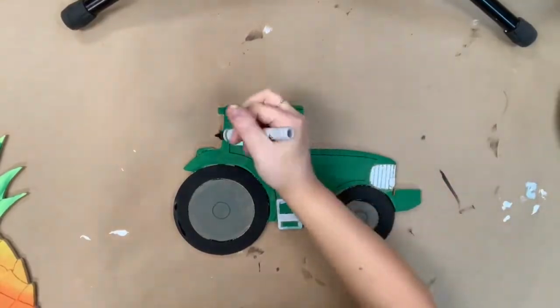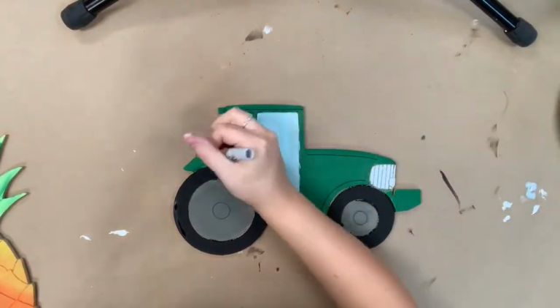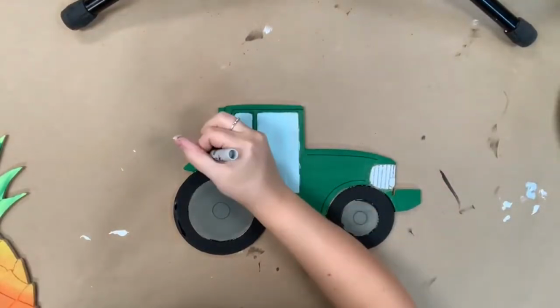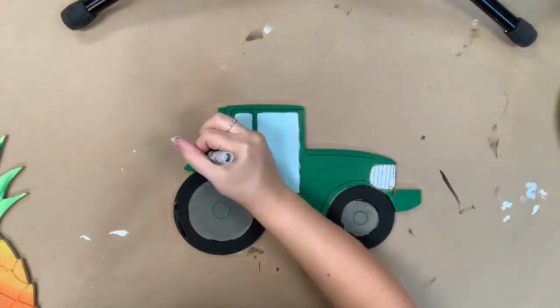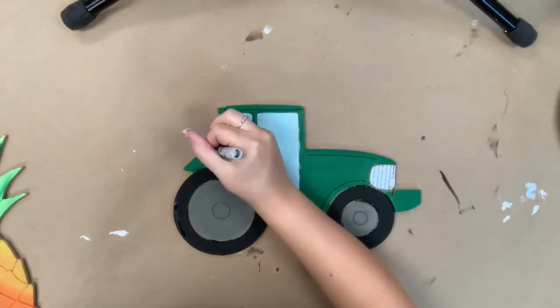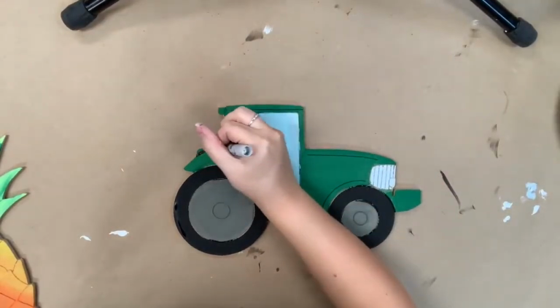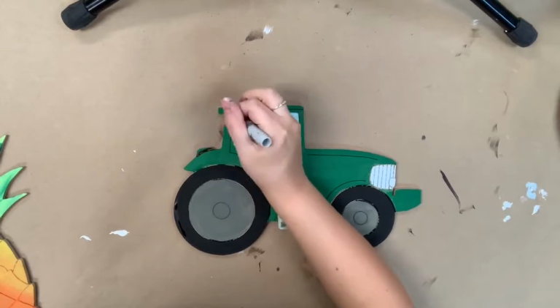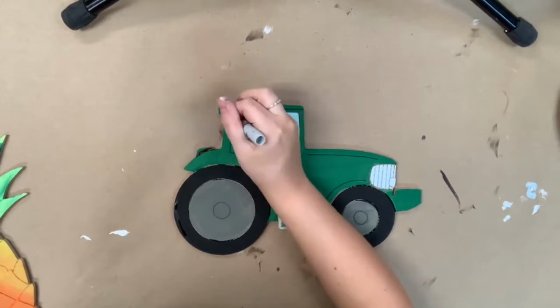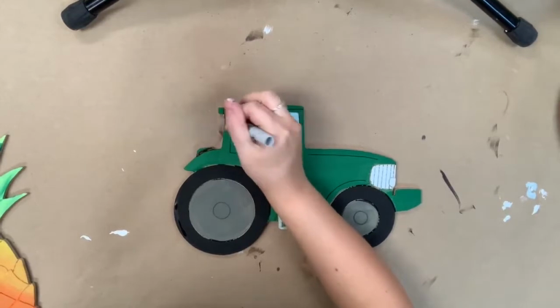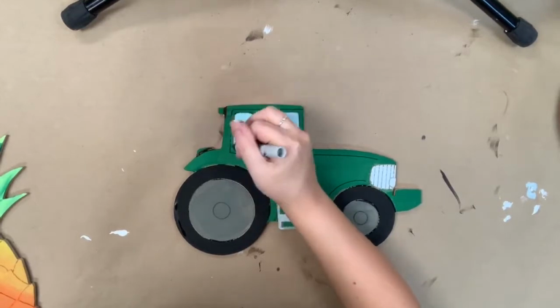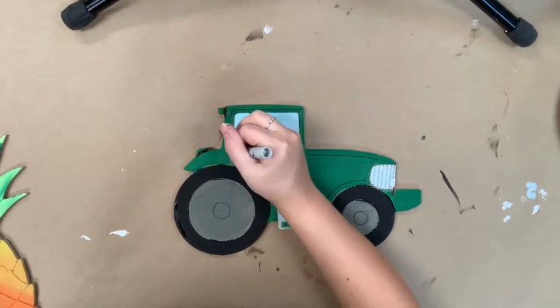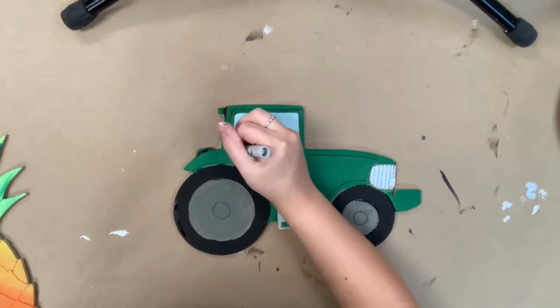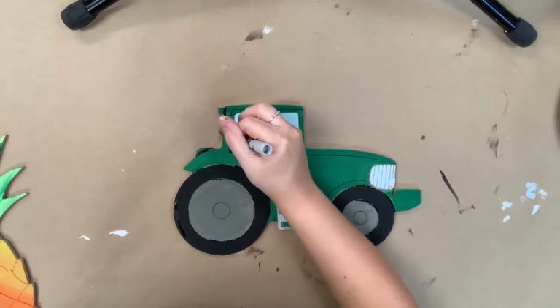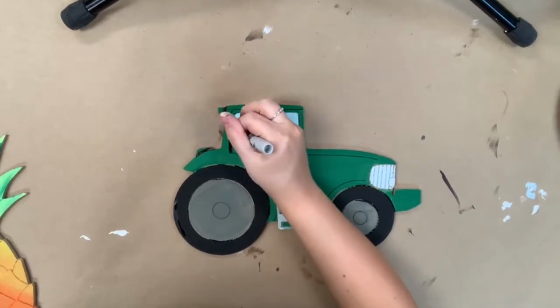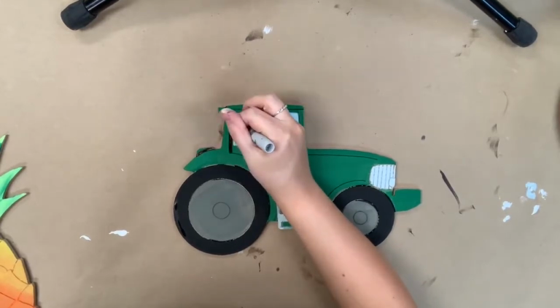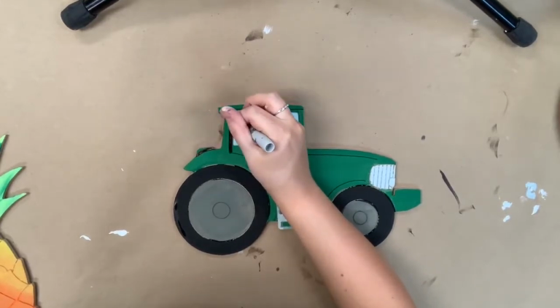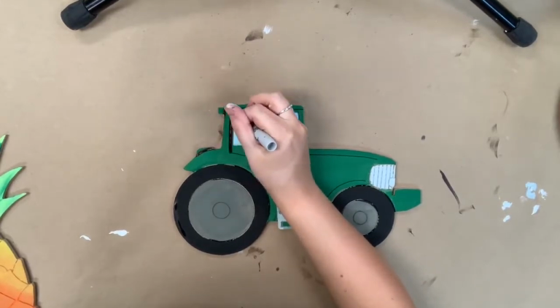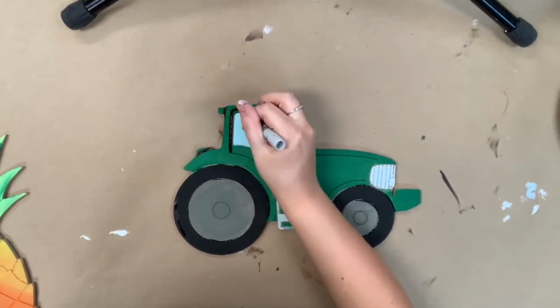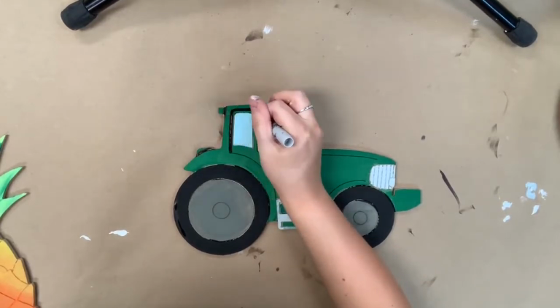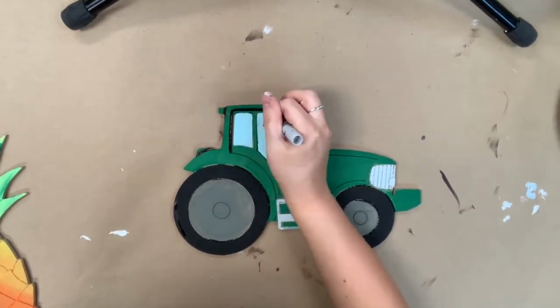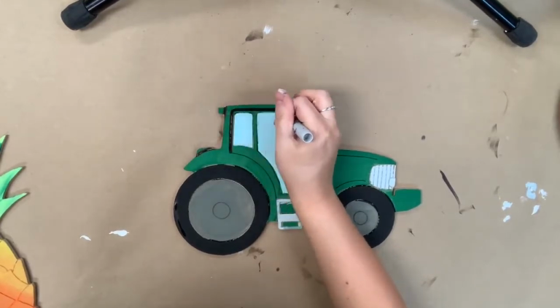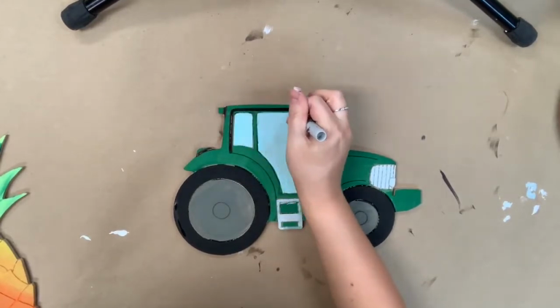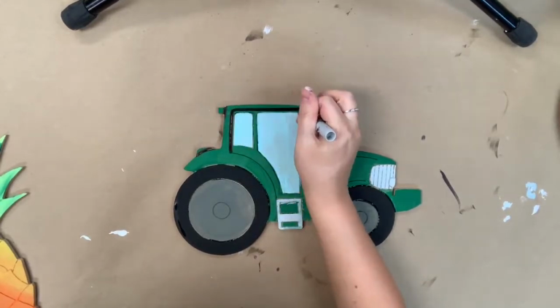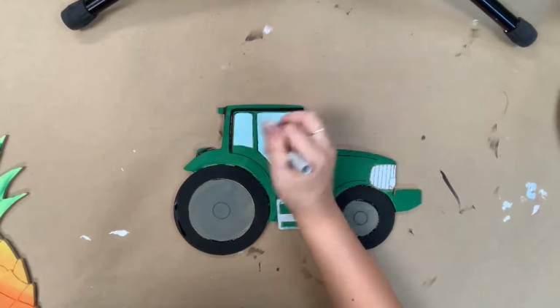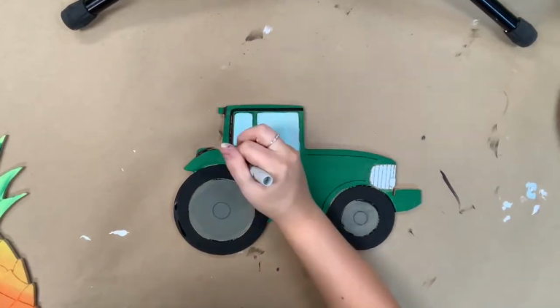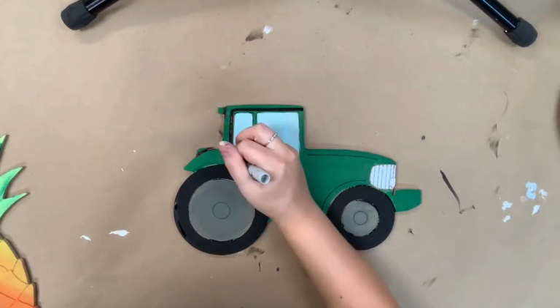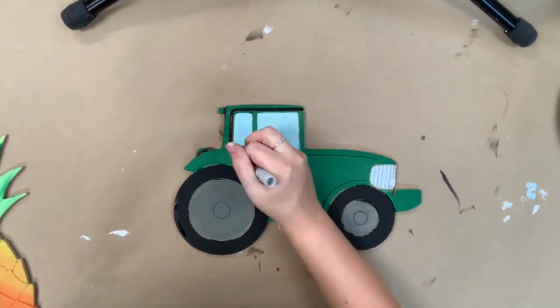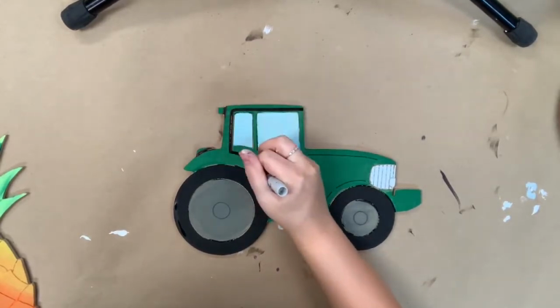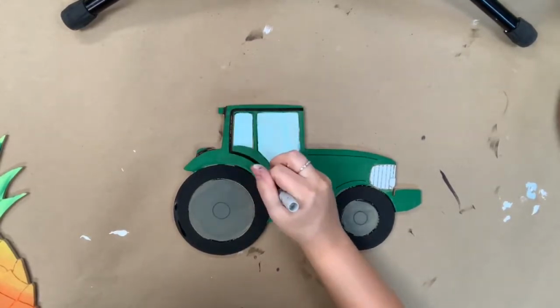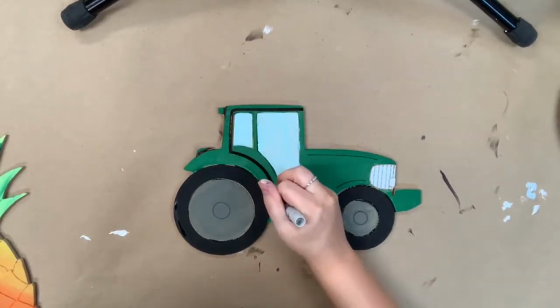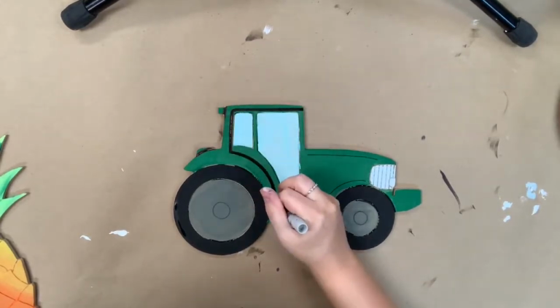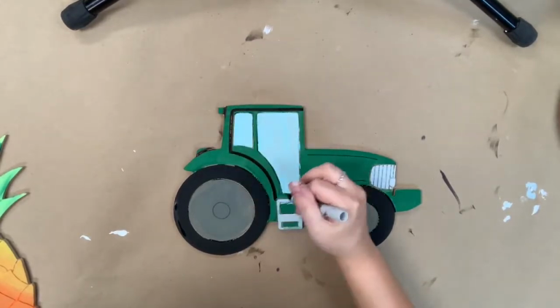Now that everything is dry, I'm going to go in with my Sharpie brush stroke marker and I'm going to begin to outline everything.